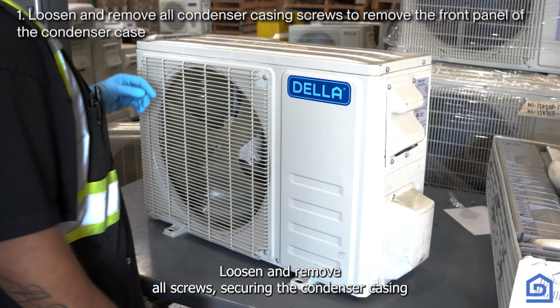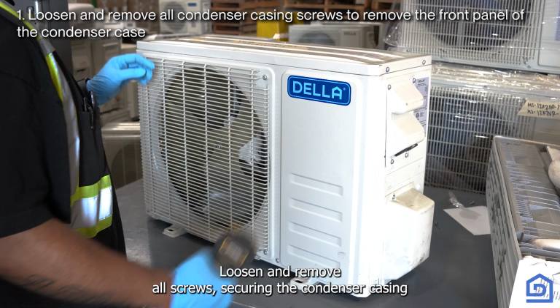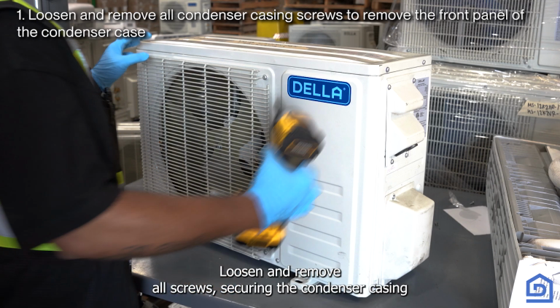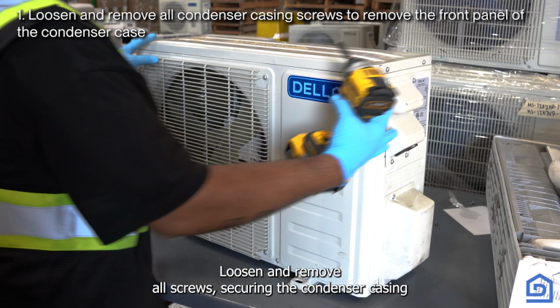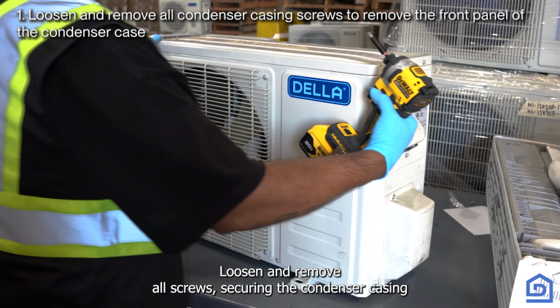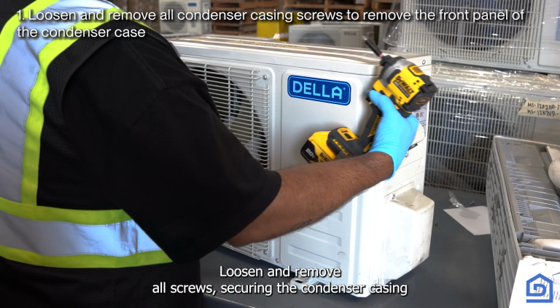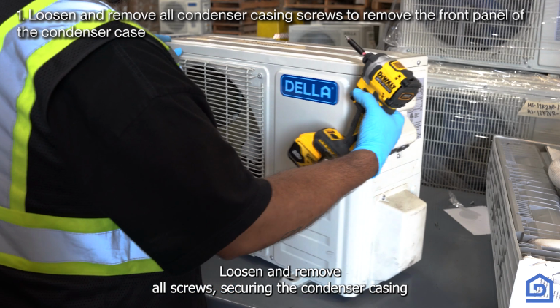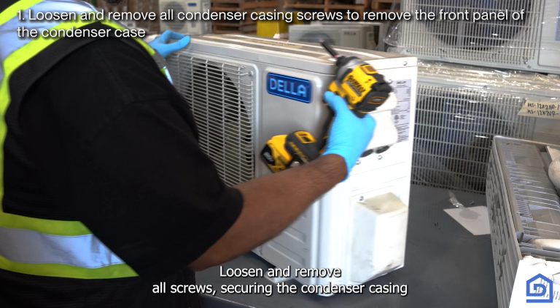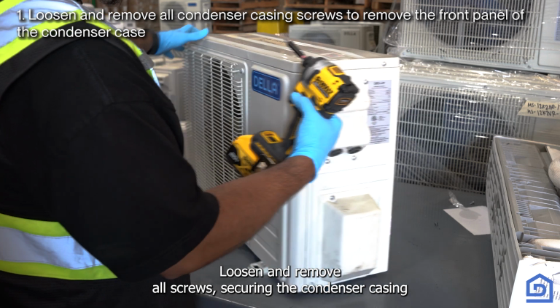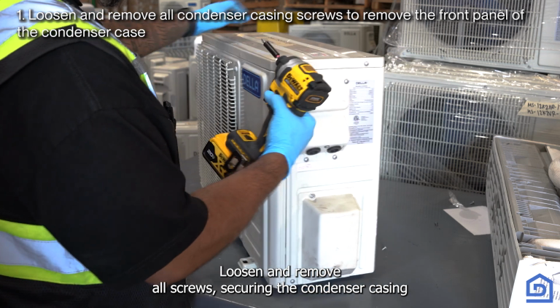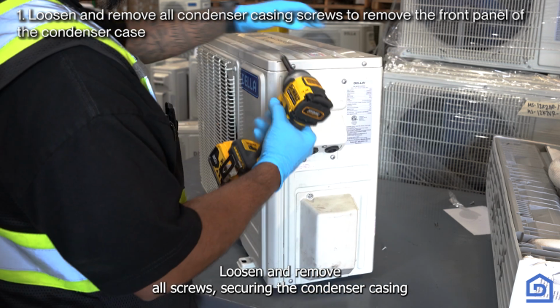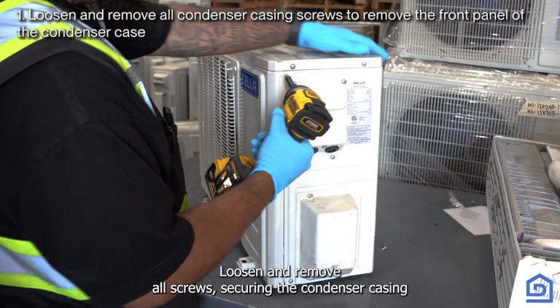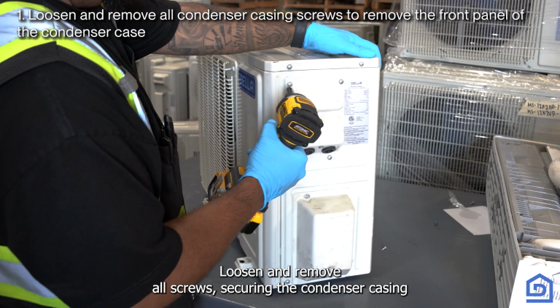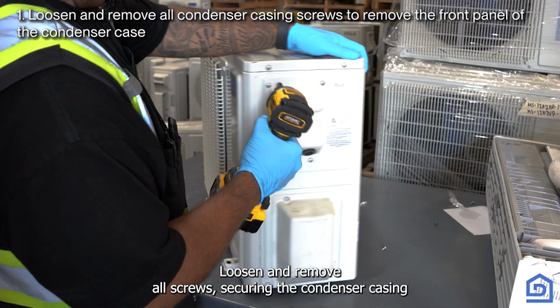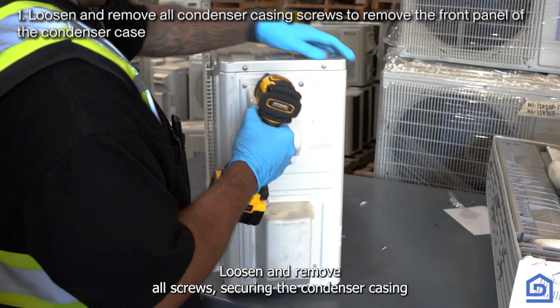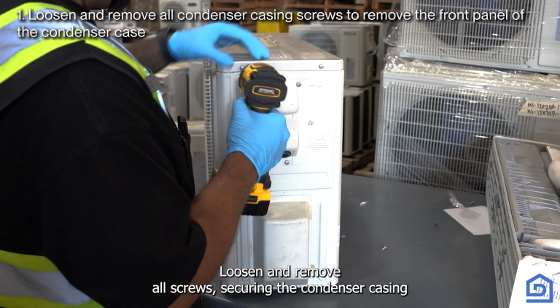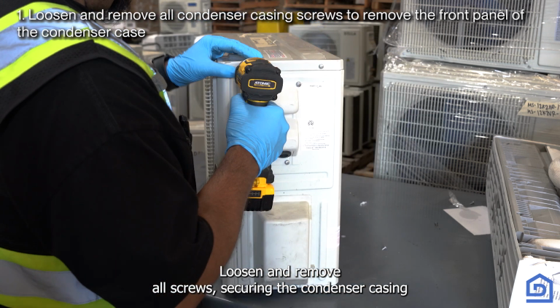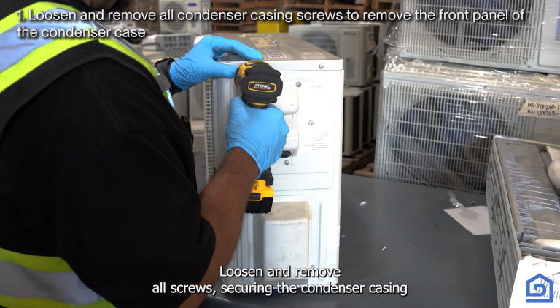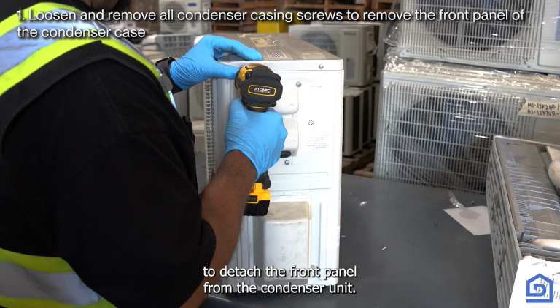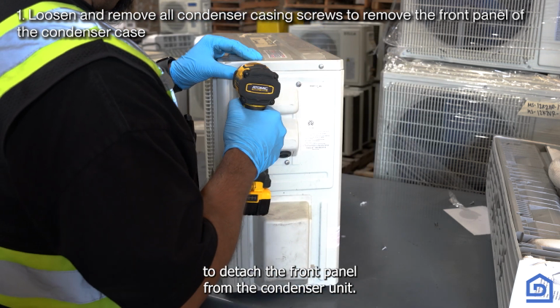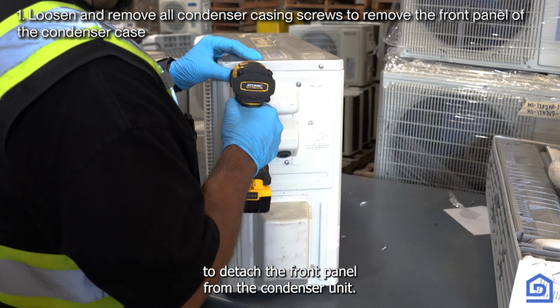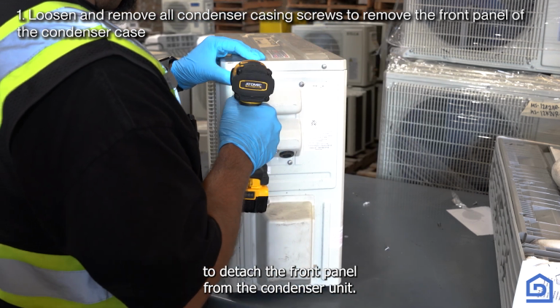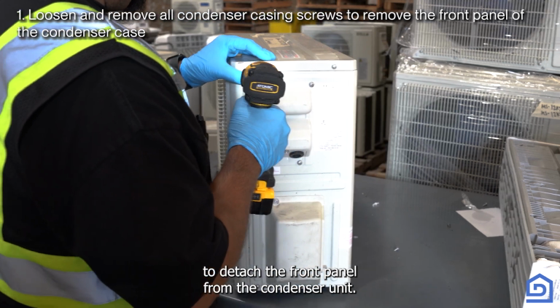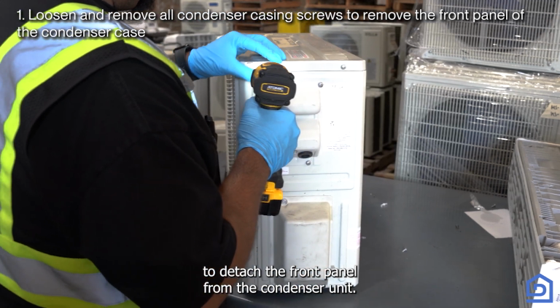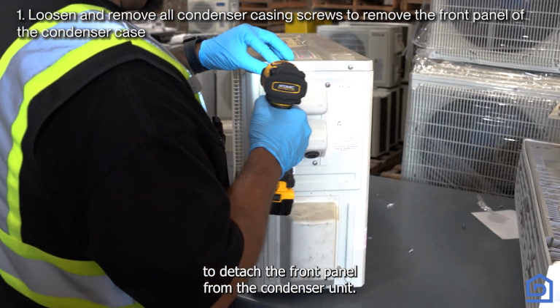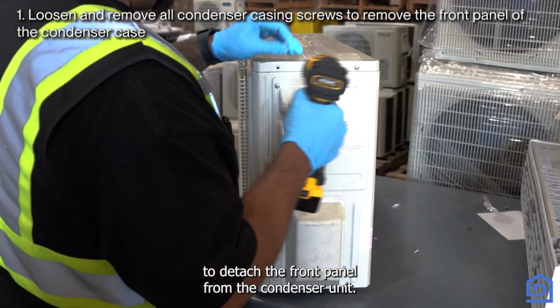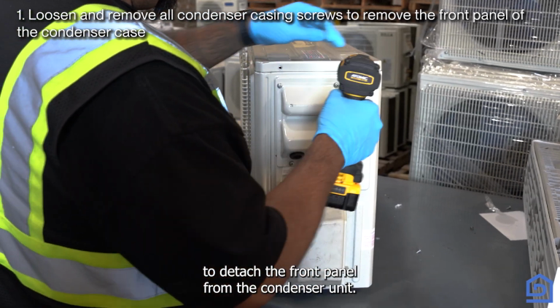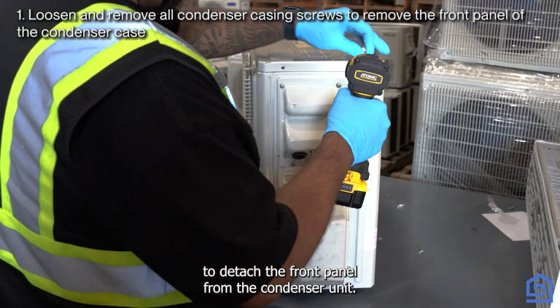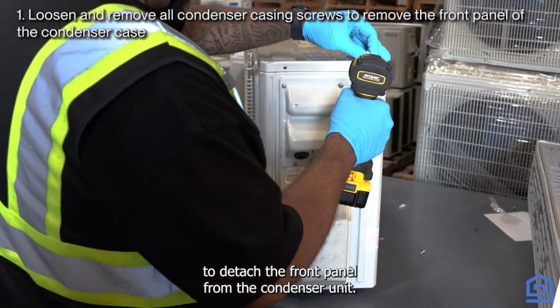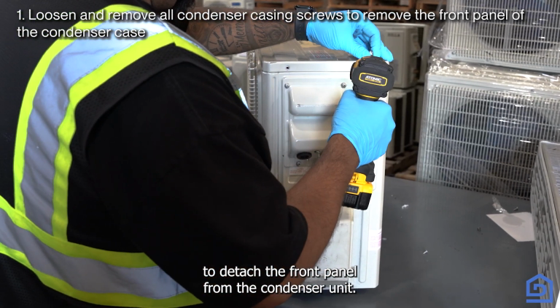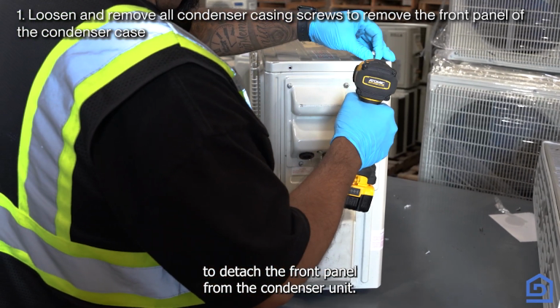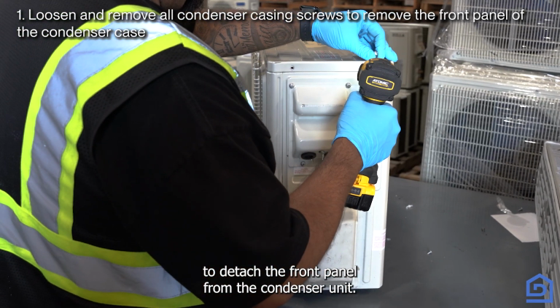Loosen and remove all screws securing the condenser casing to detach the front panel from the condenser unit.